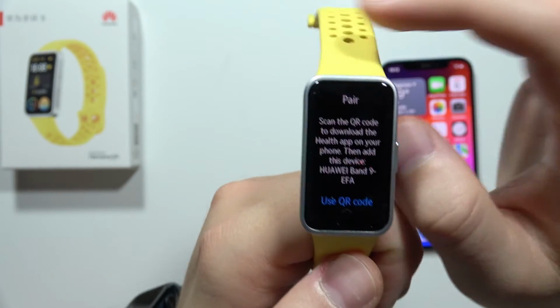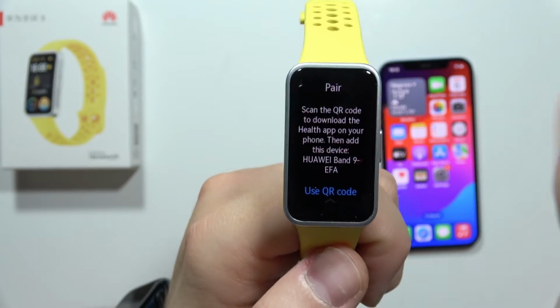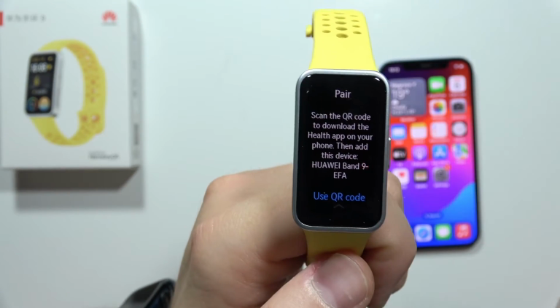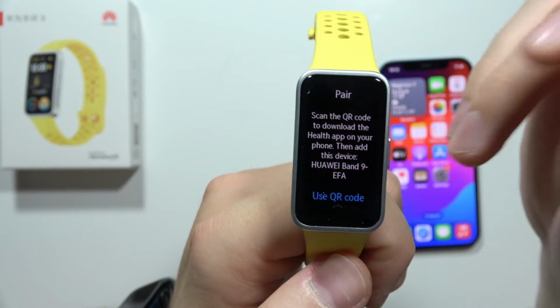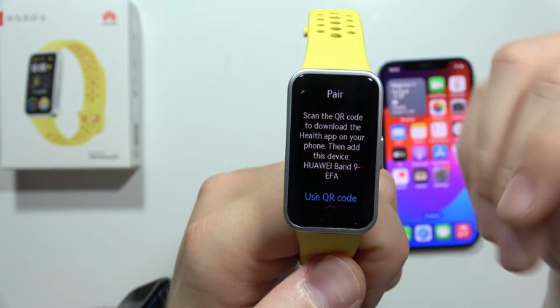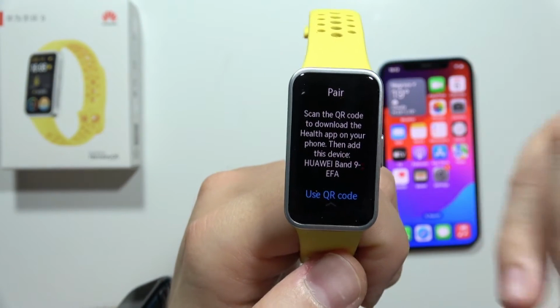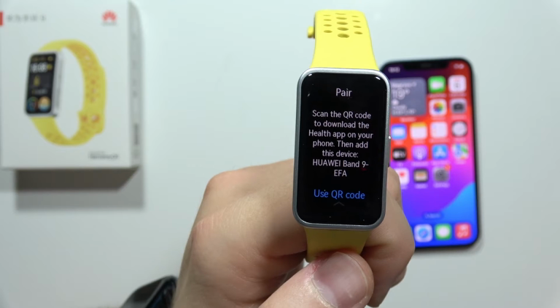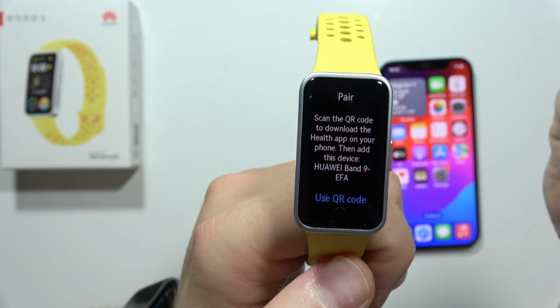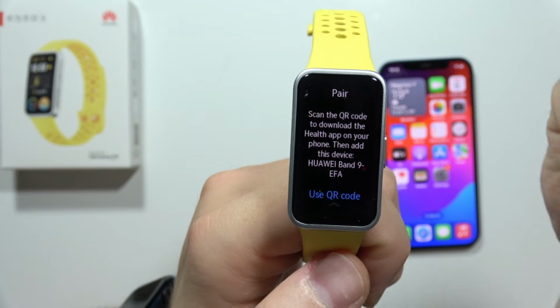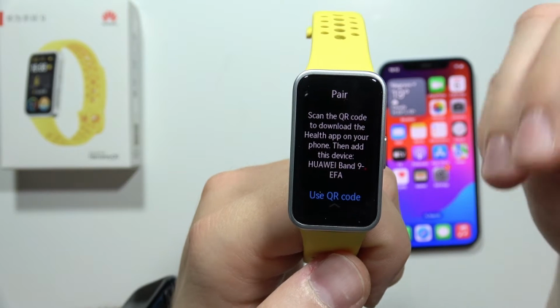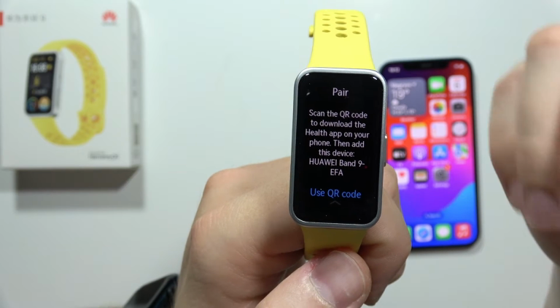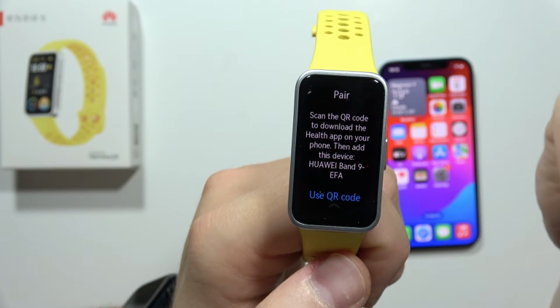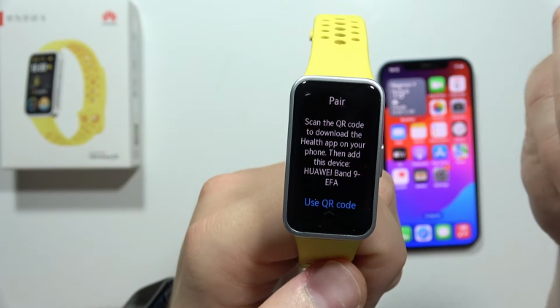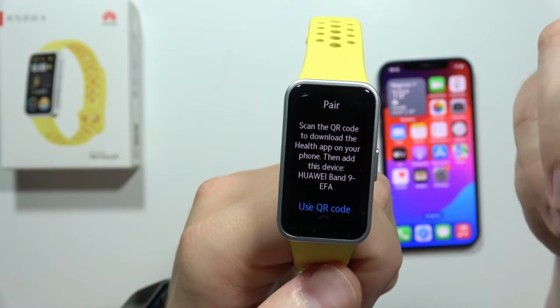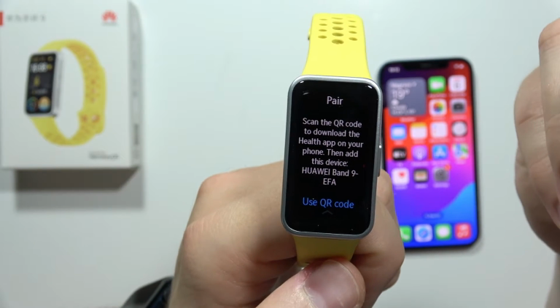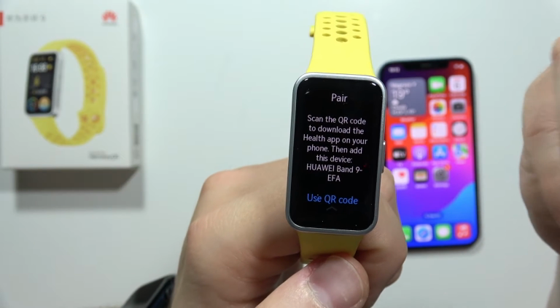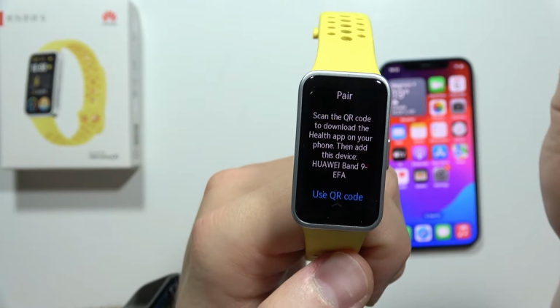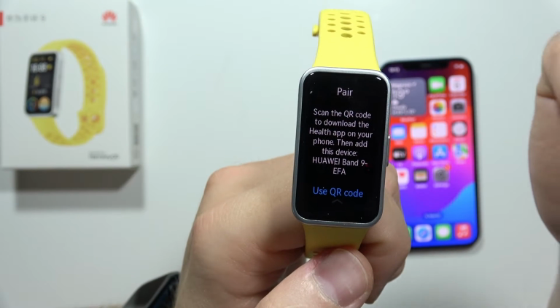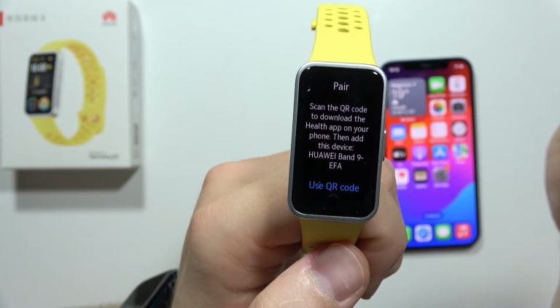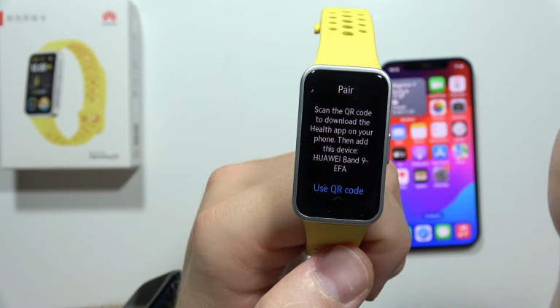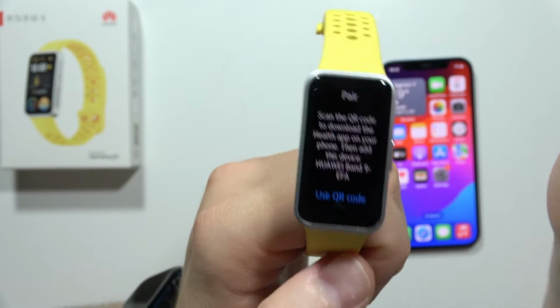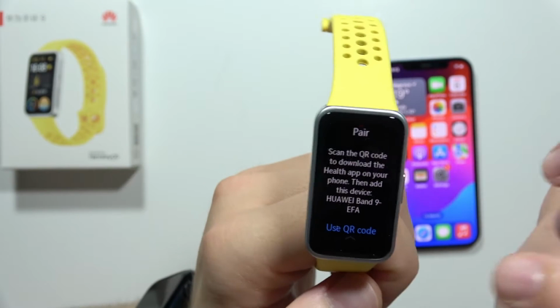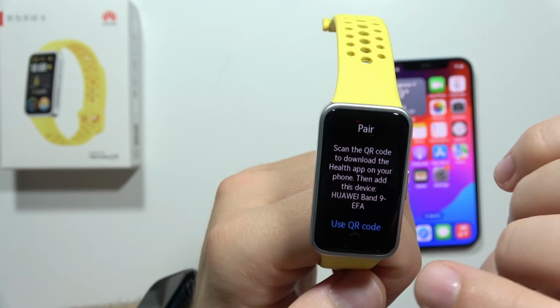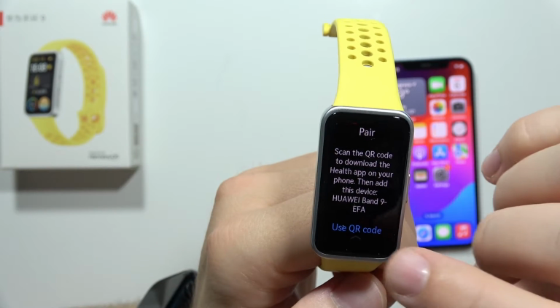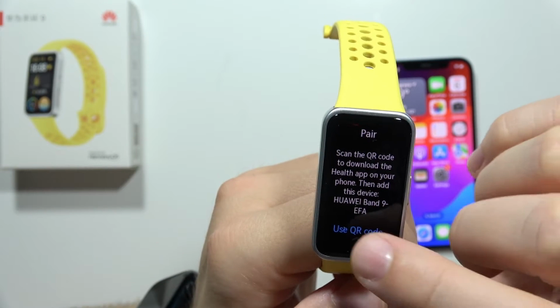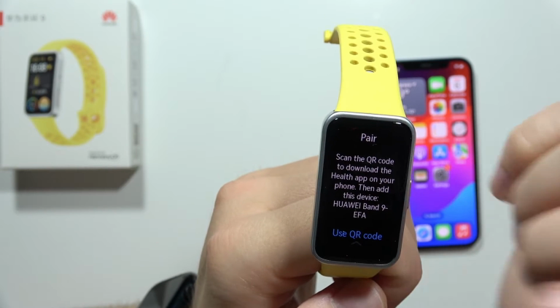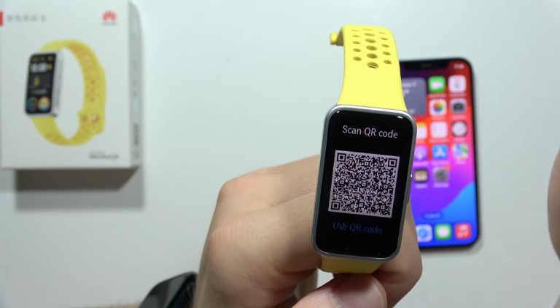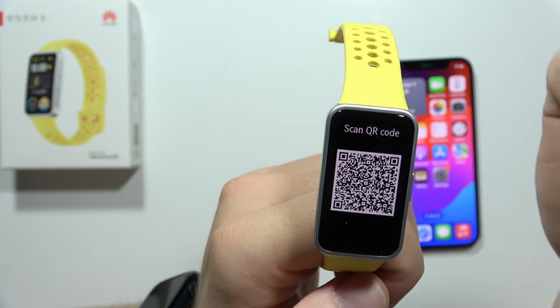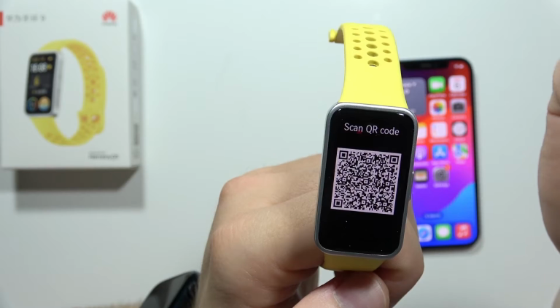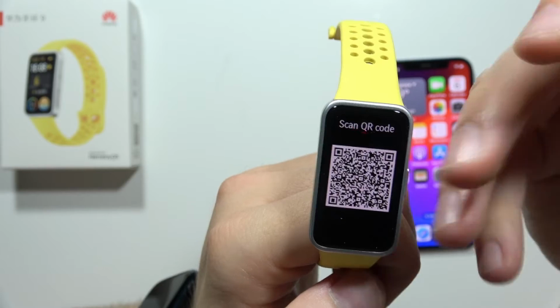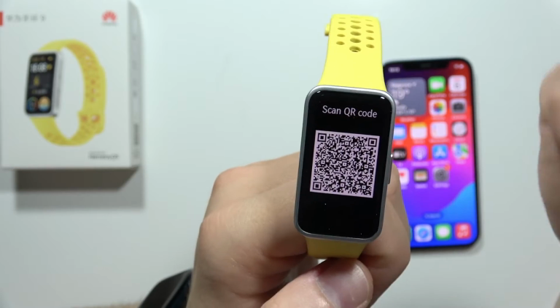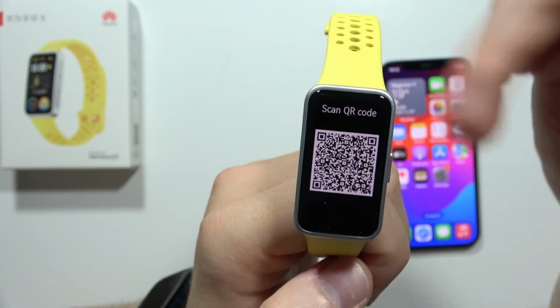Now all you have to do is scan the QR code to download the Huawei Health app on your phone. You can click here to use the QR code and scan it.